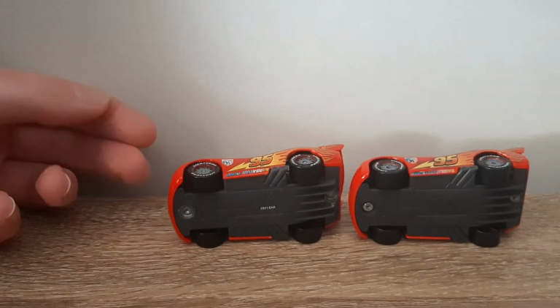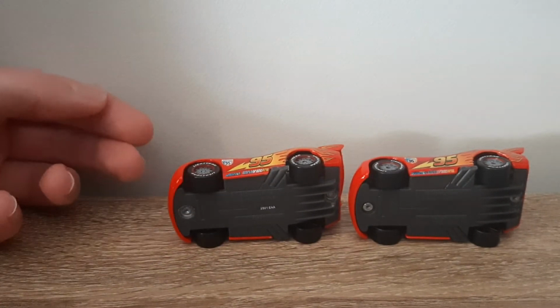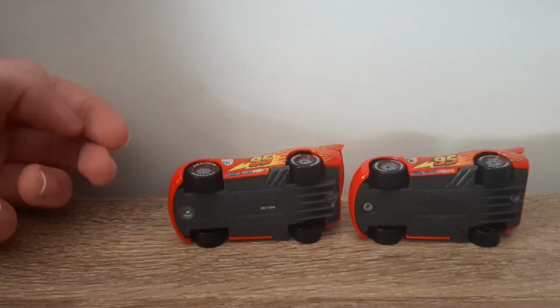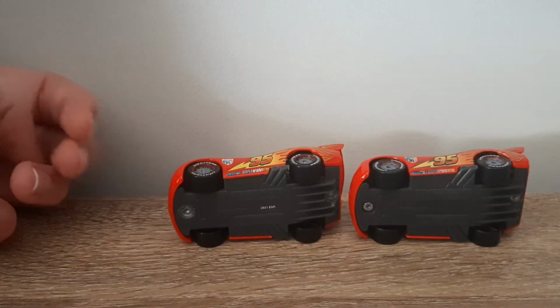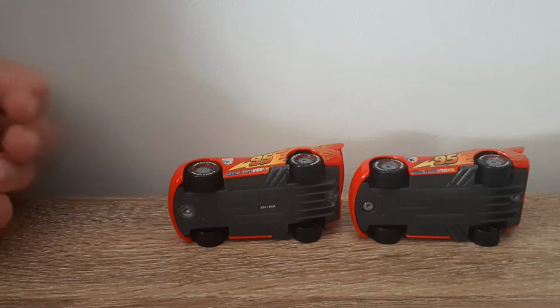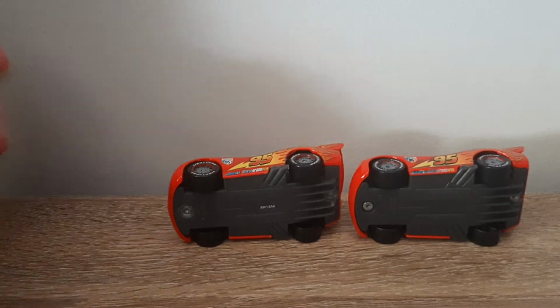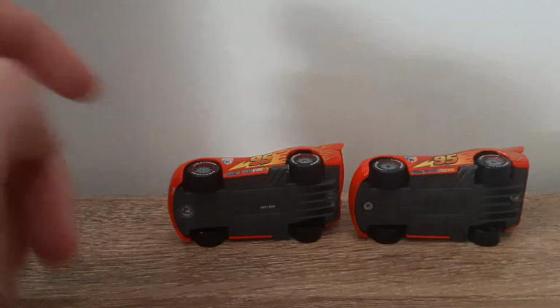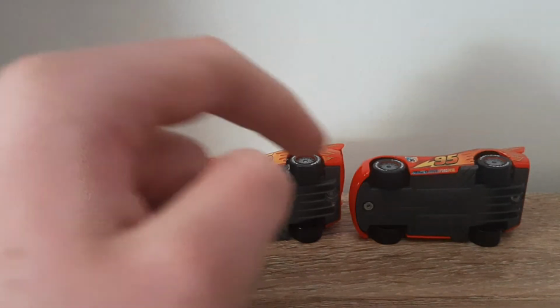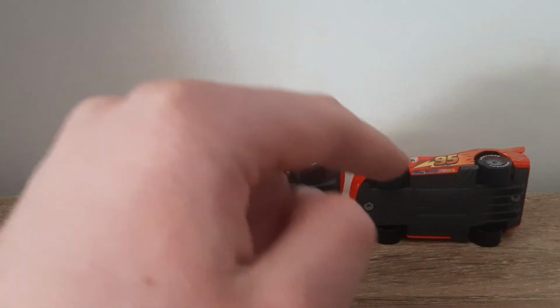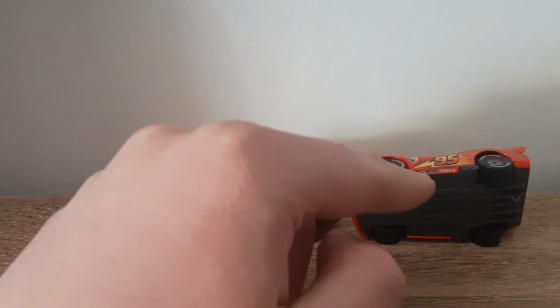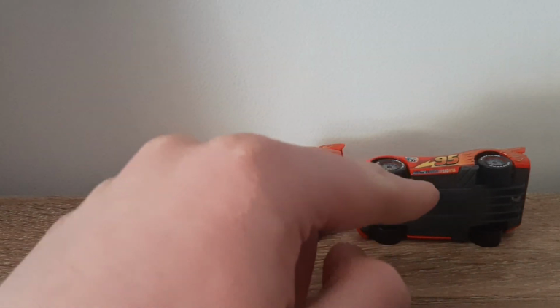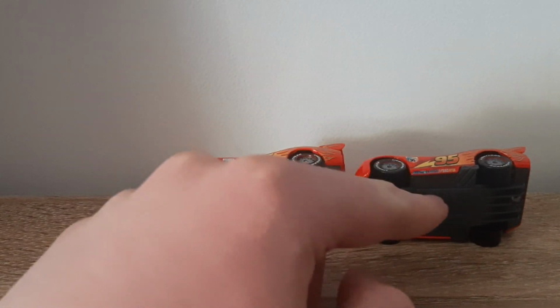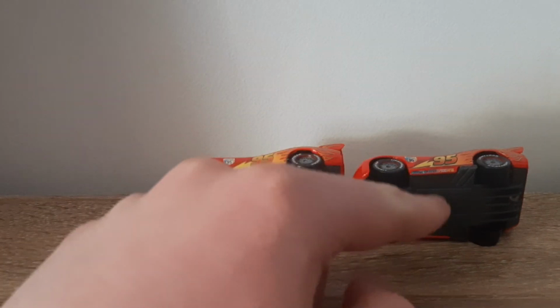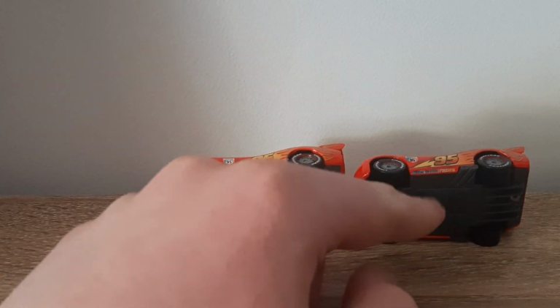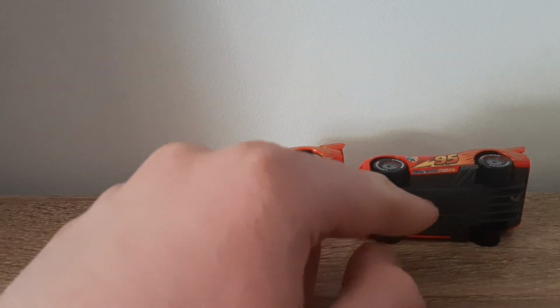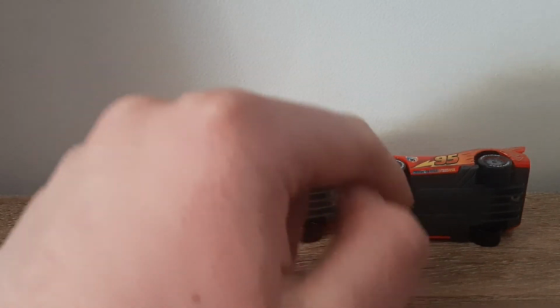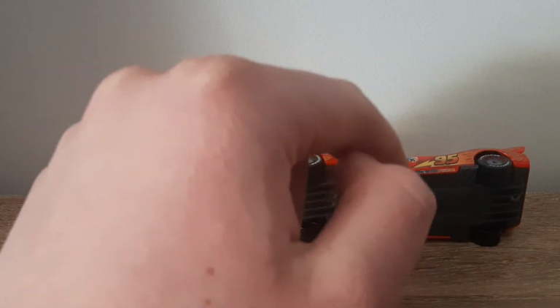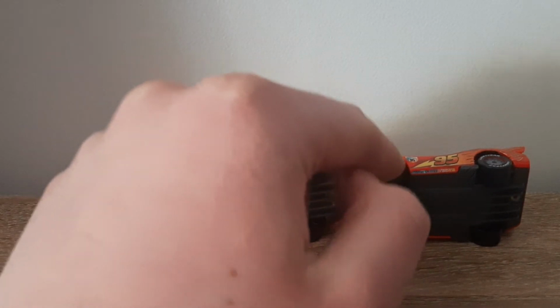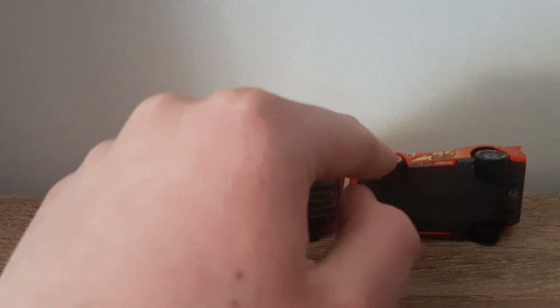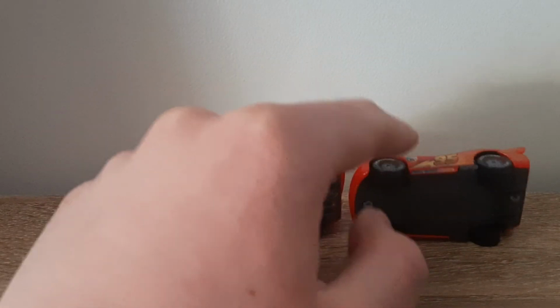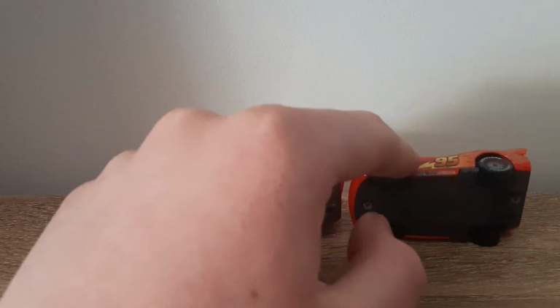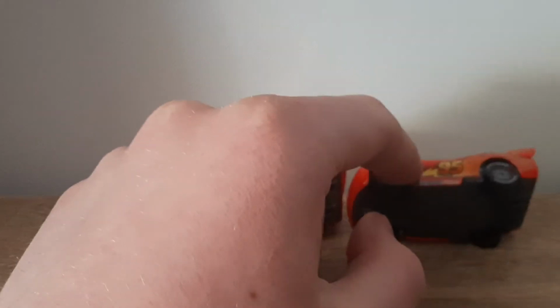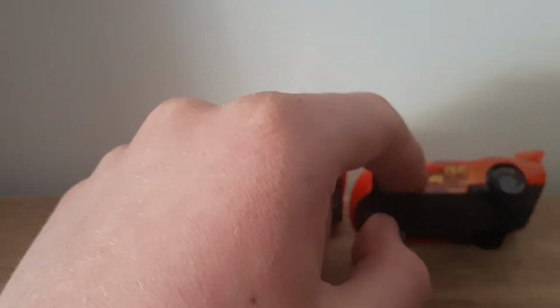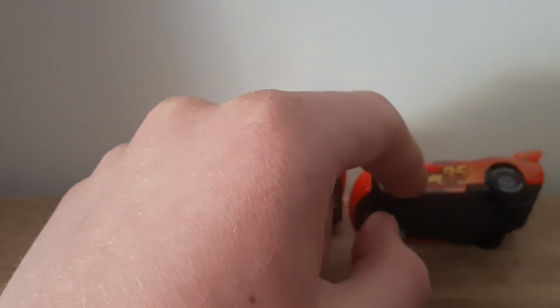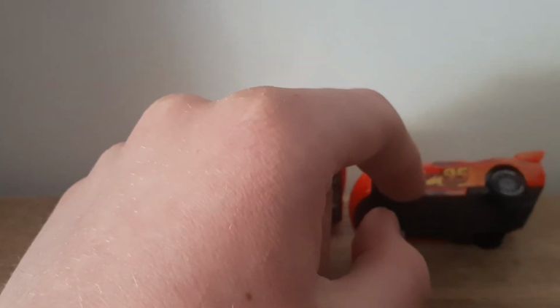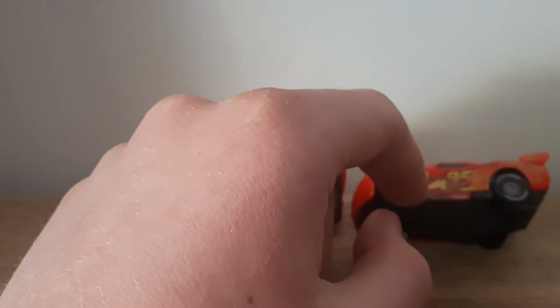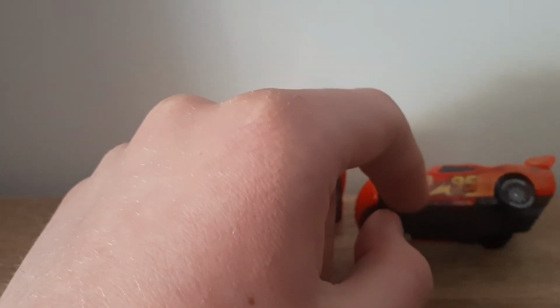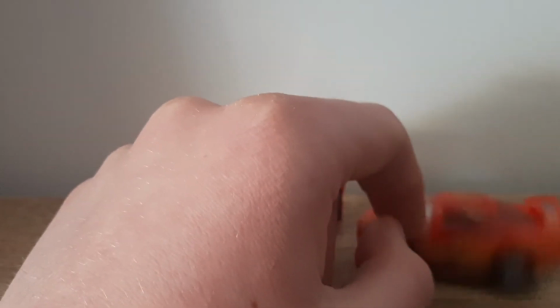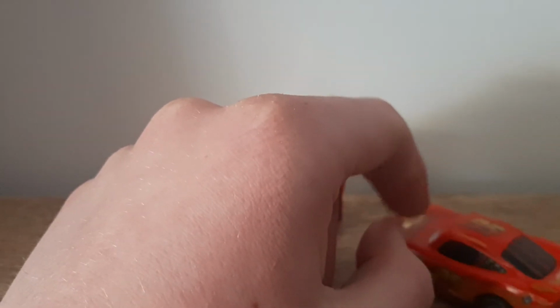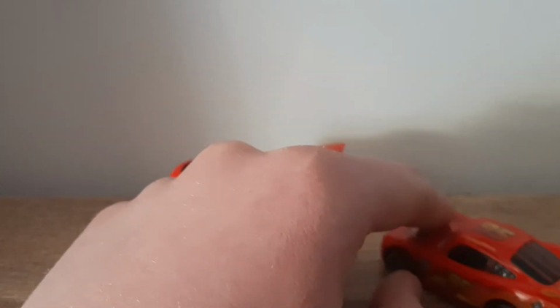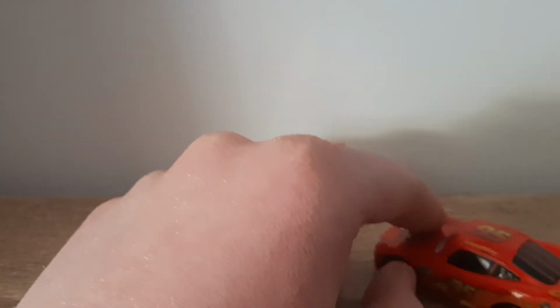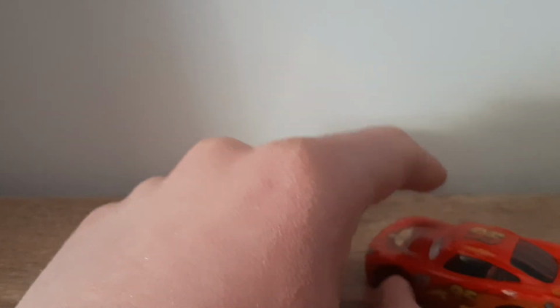This is maybe a tiny bit darker on Vietnam's McQueen with racing wheels, but that's about it.